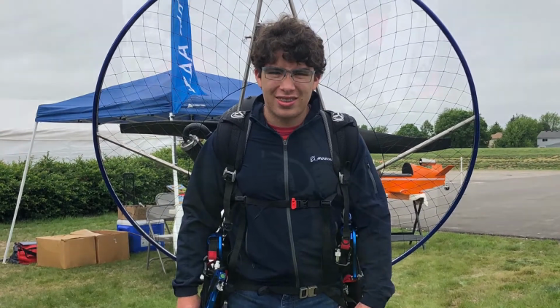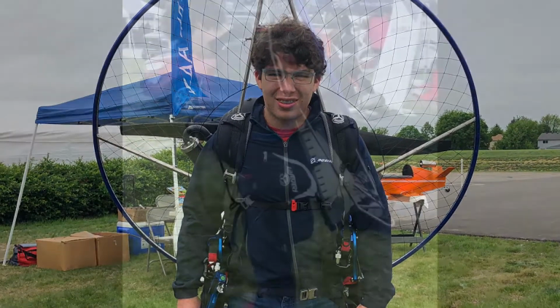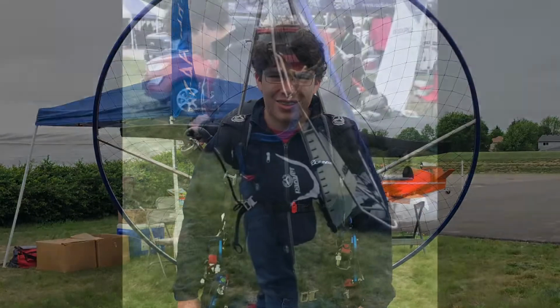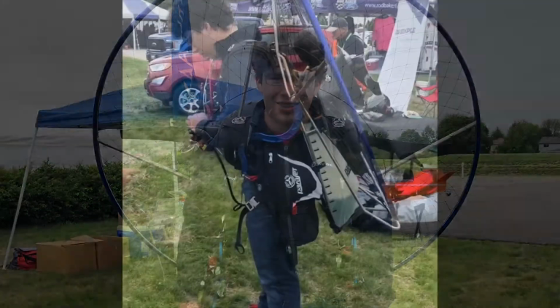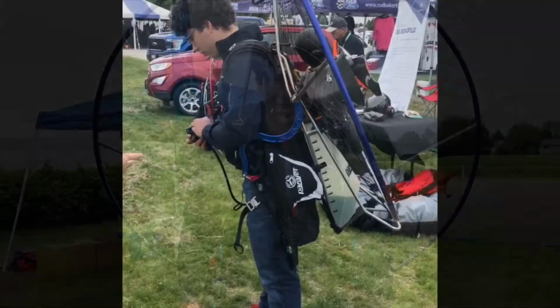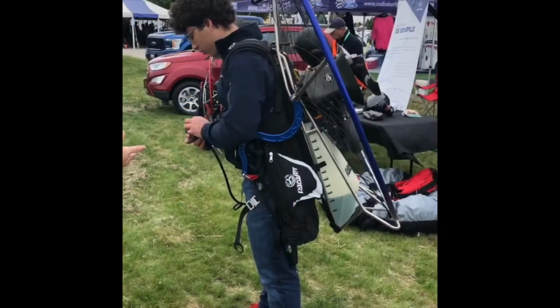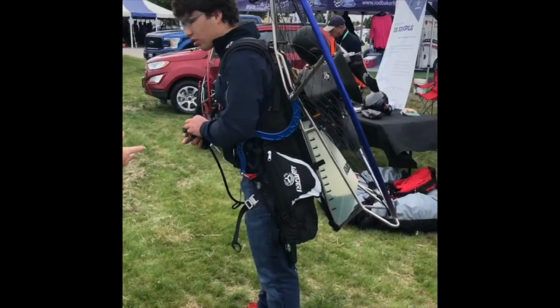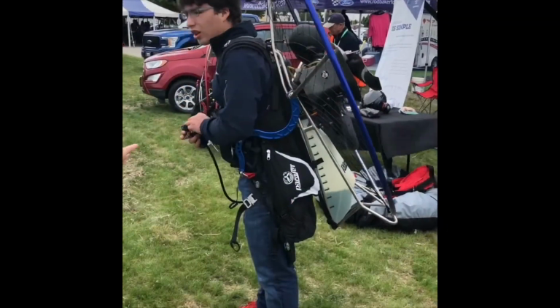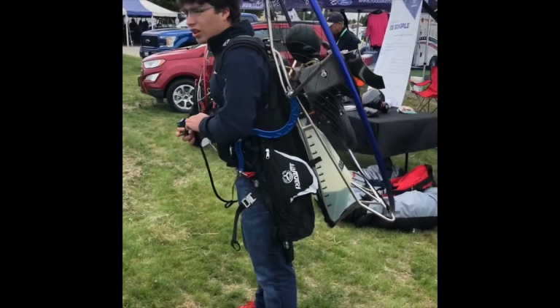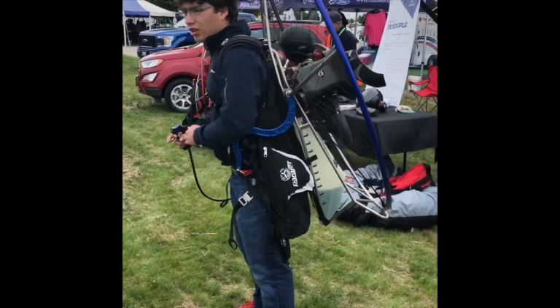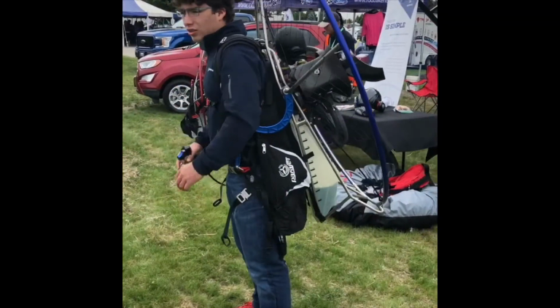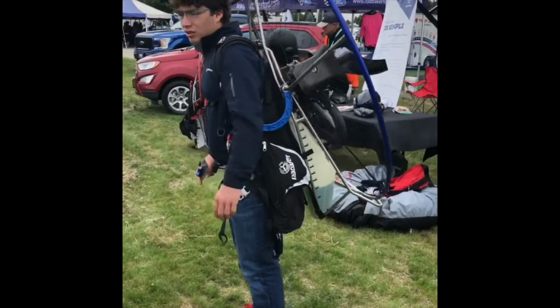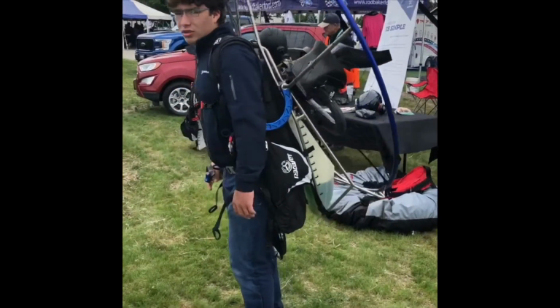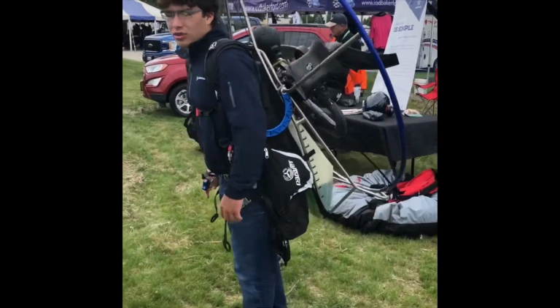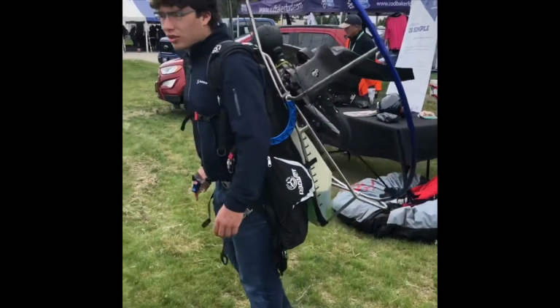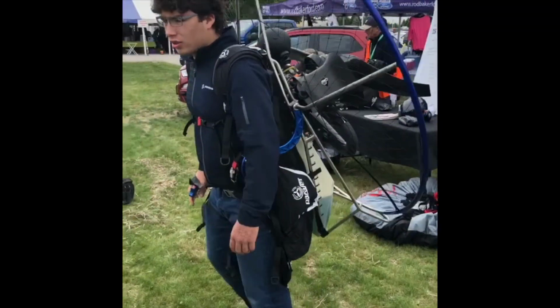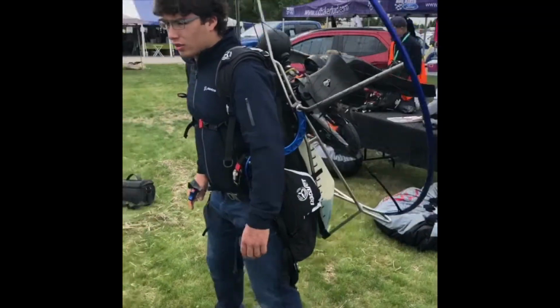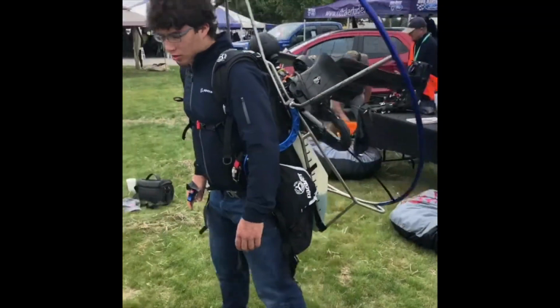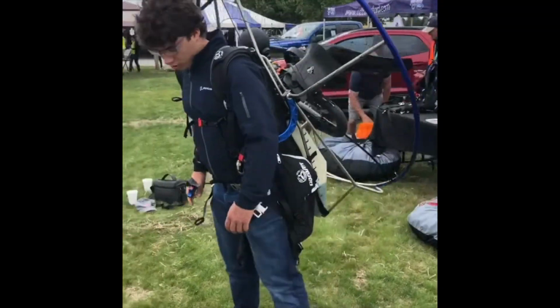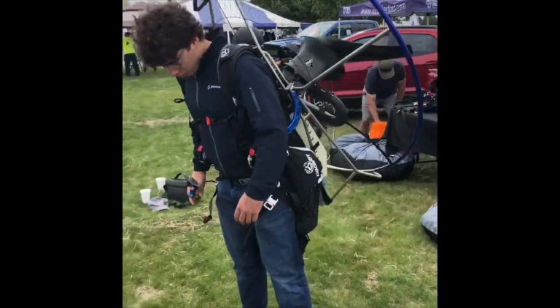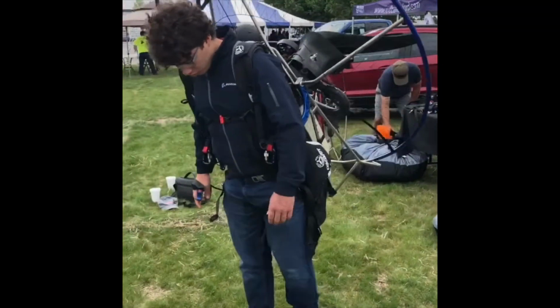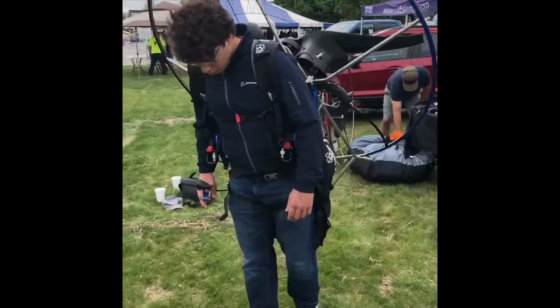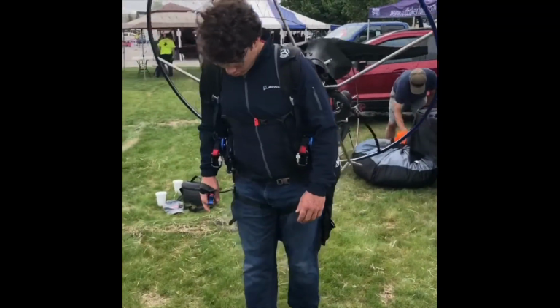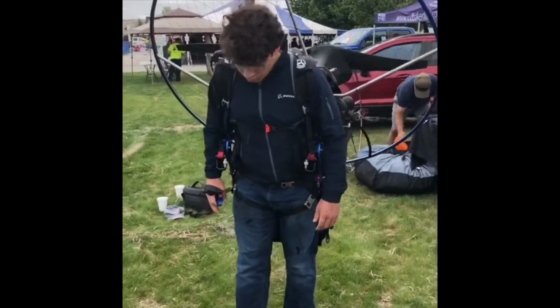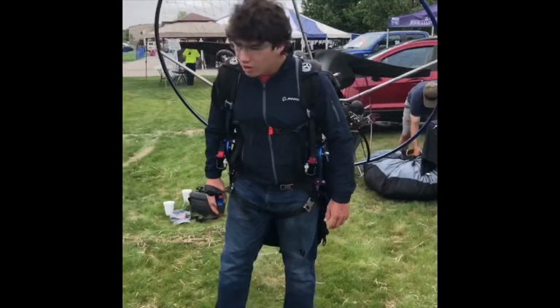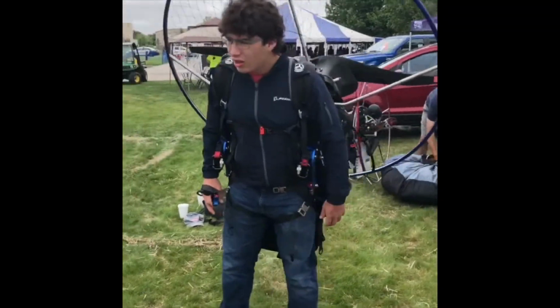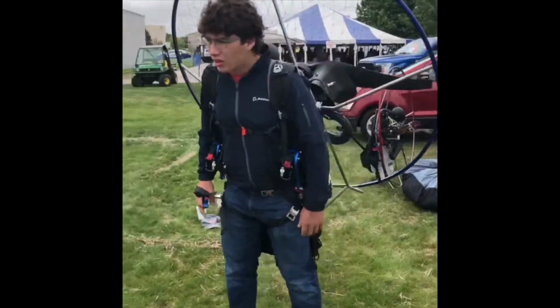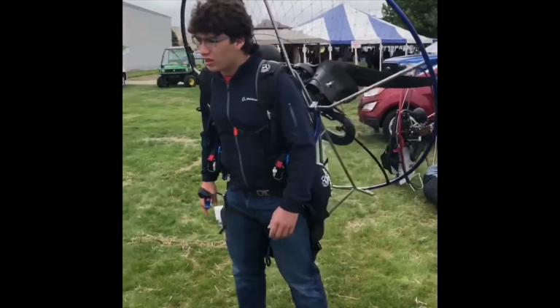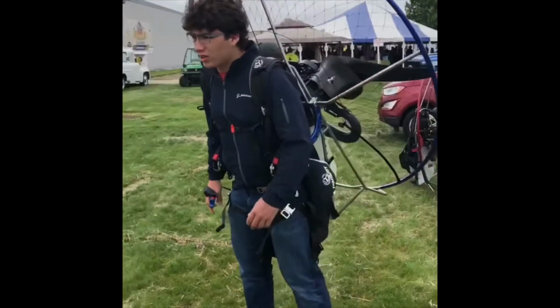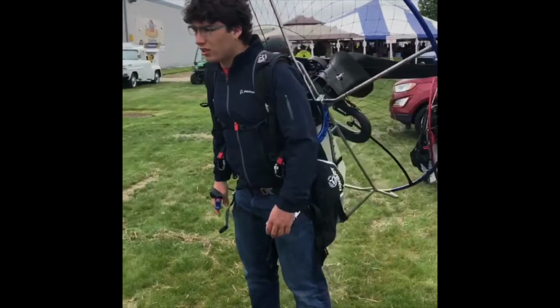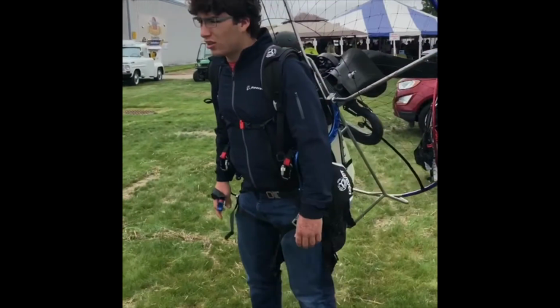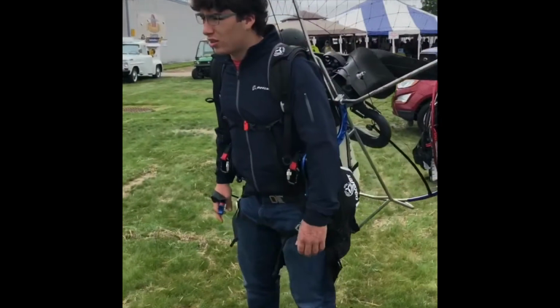Once you get up there, I don't know how it feels now, but once you sit in it, it's actually pretty comfortable.